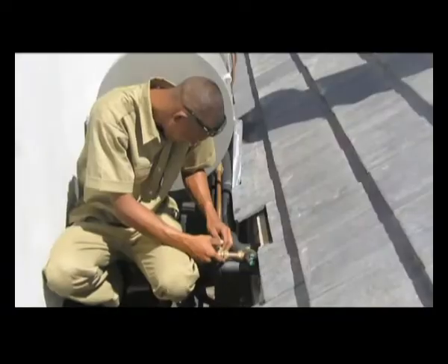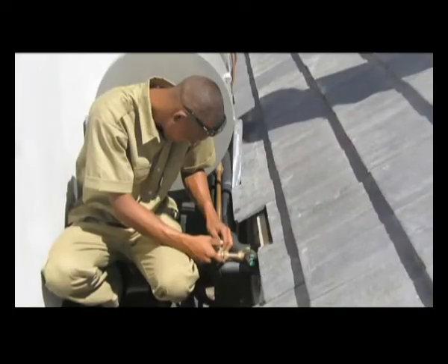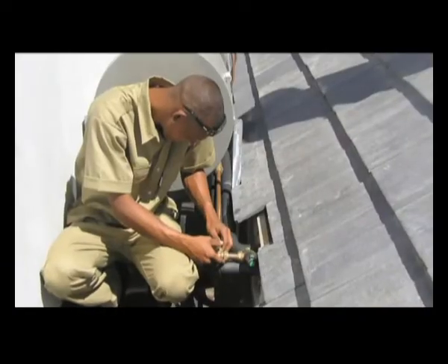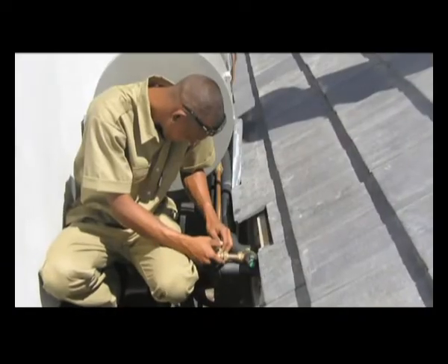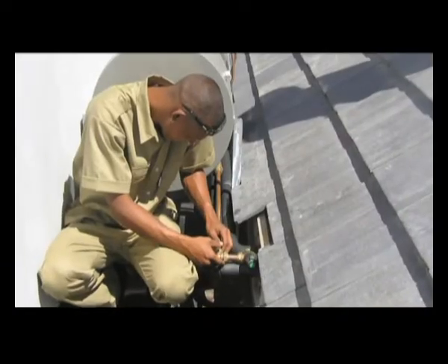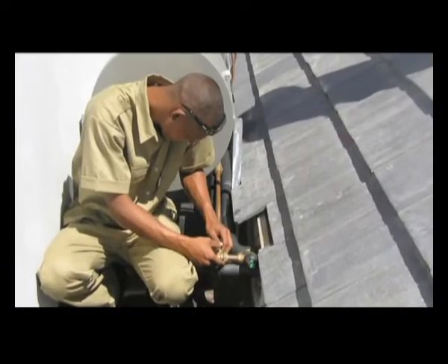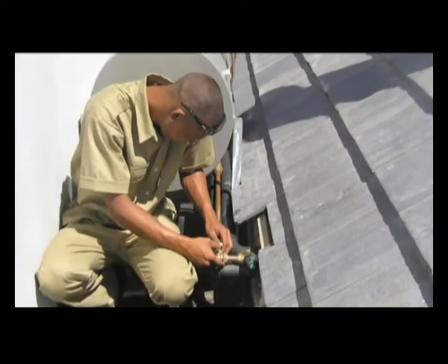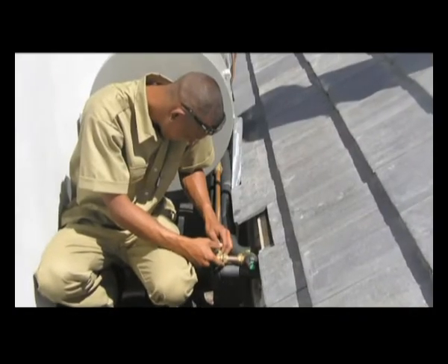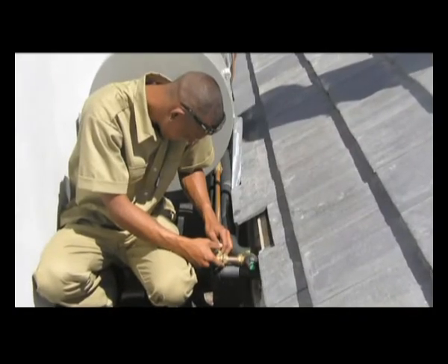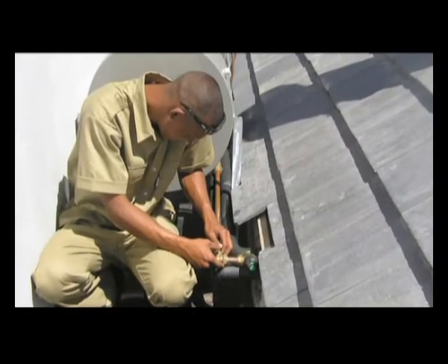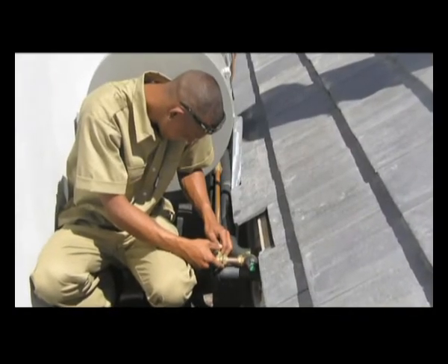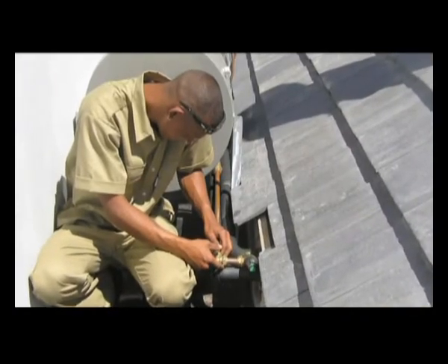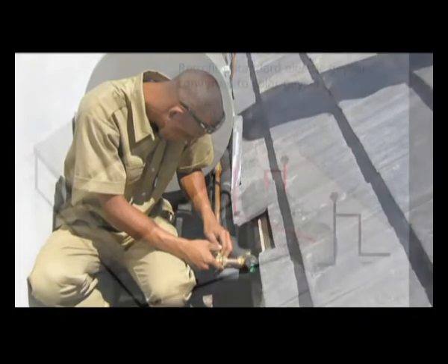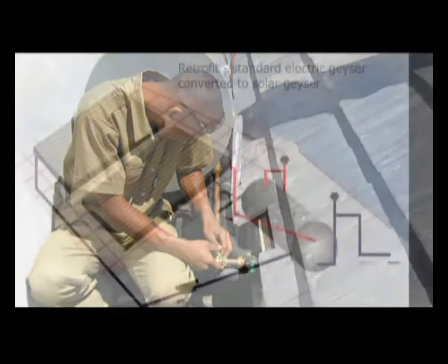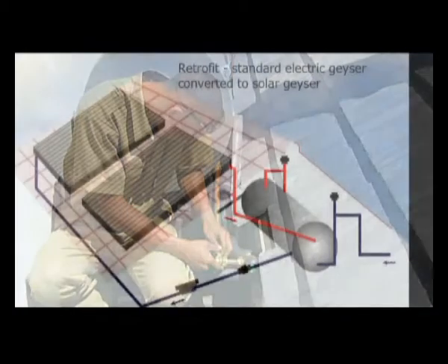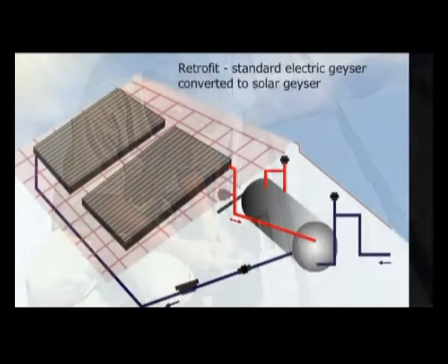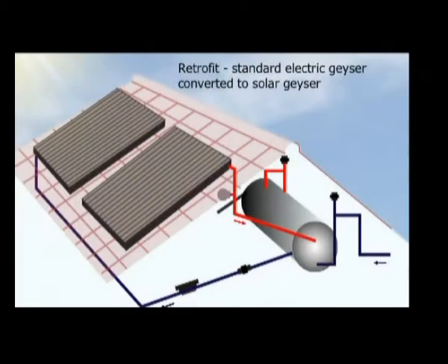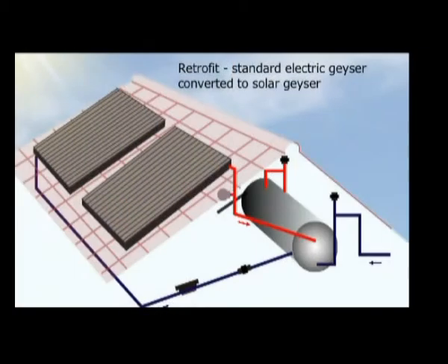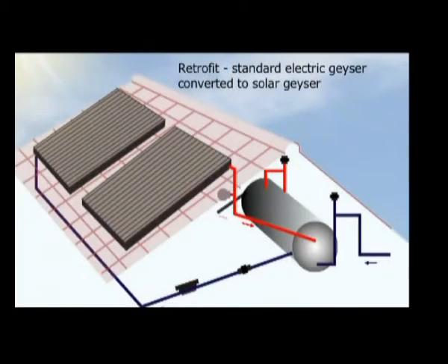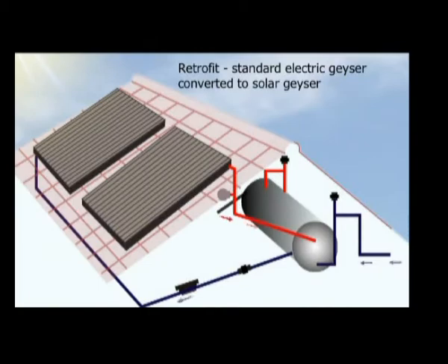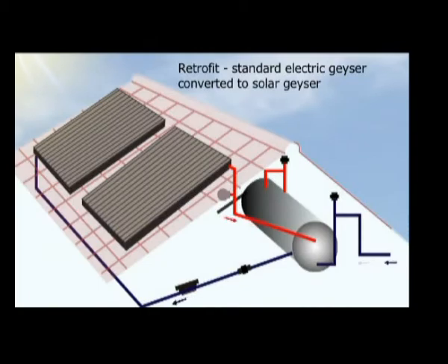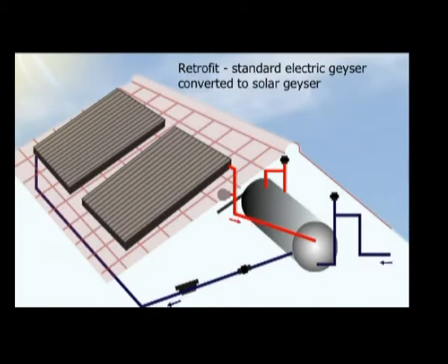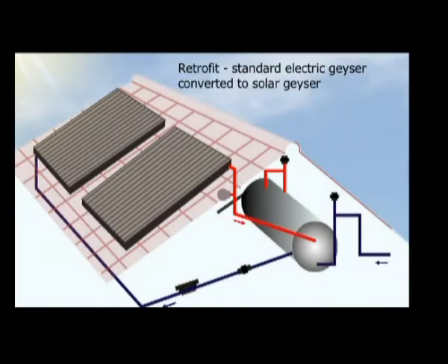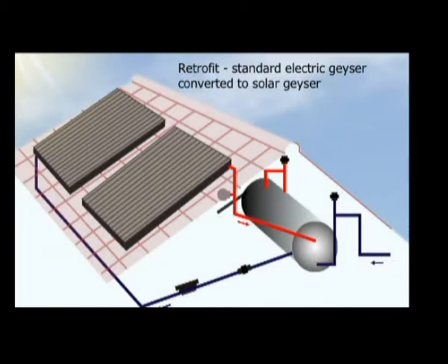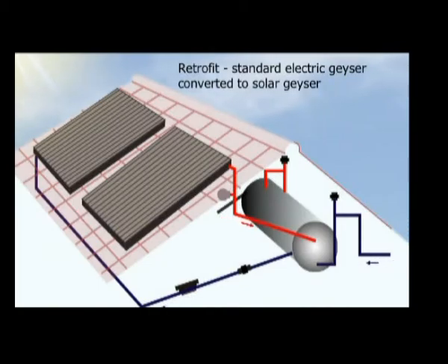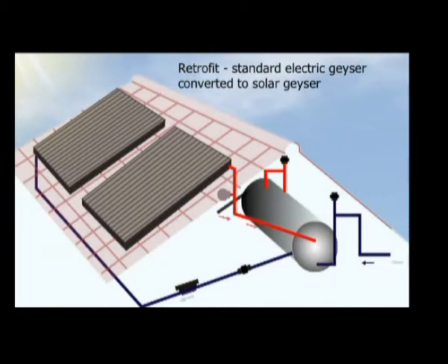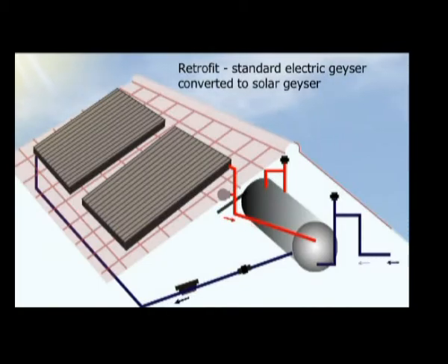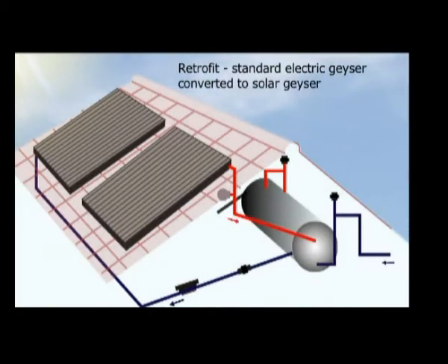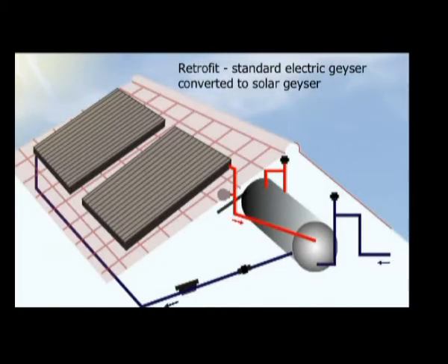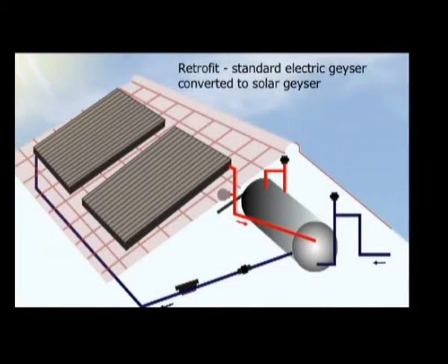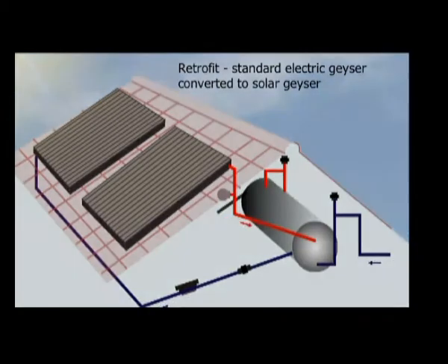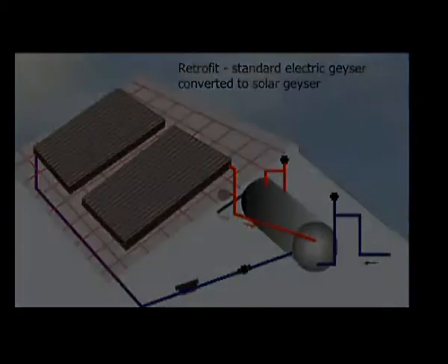Retrofit systems are used when an existing standard water heater is adapted and connected to a solar collector.